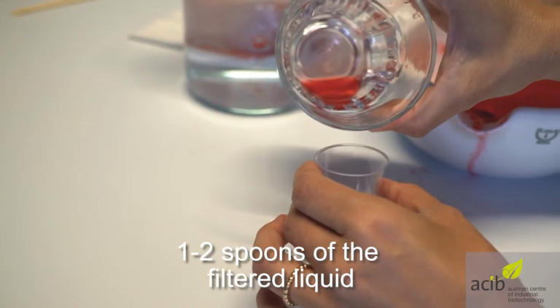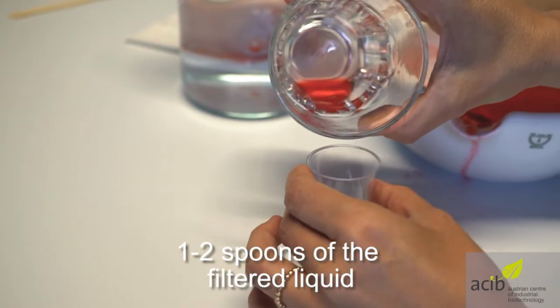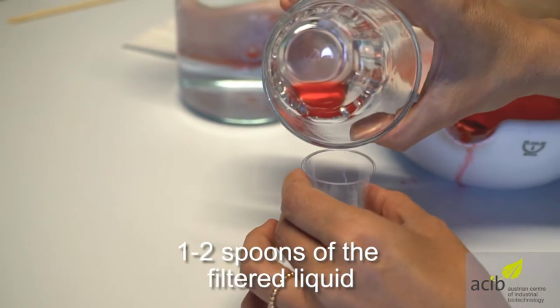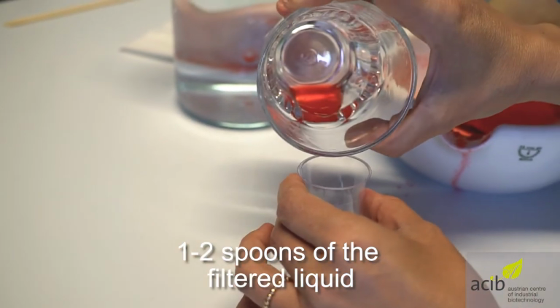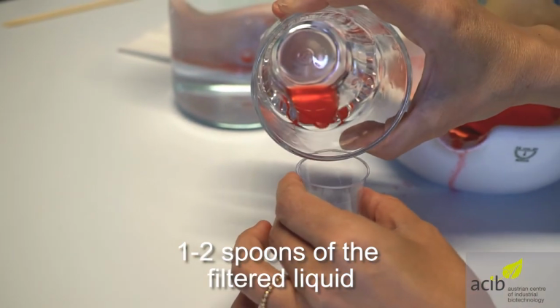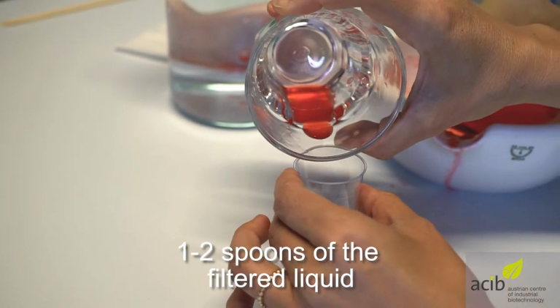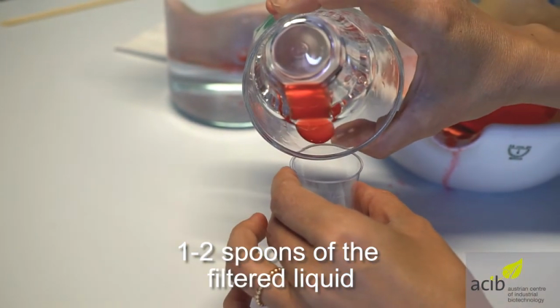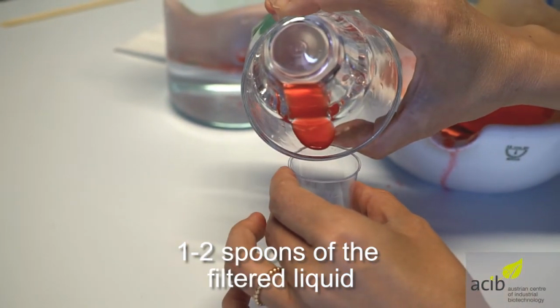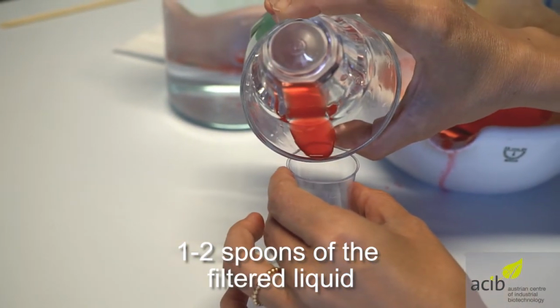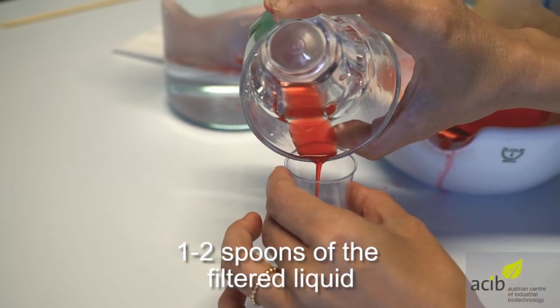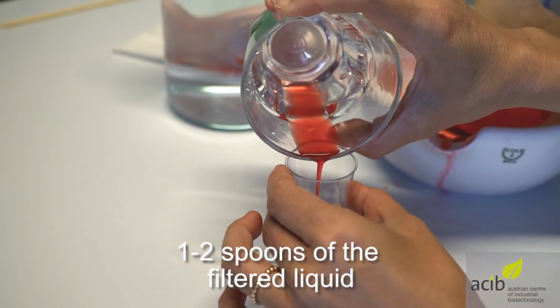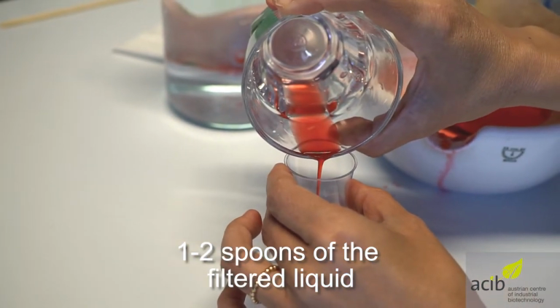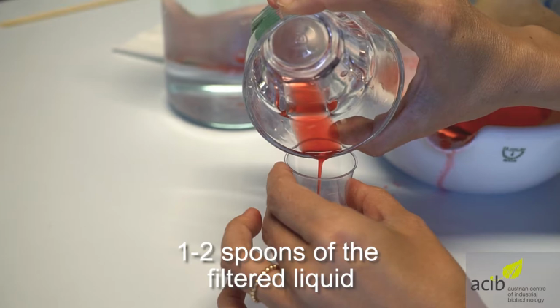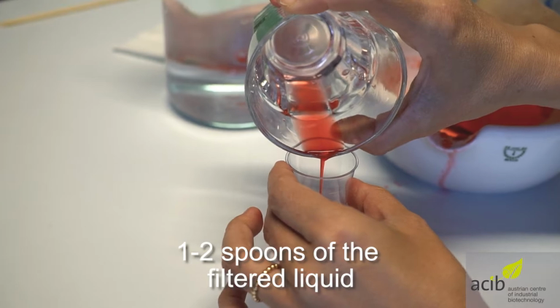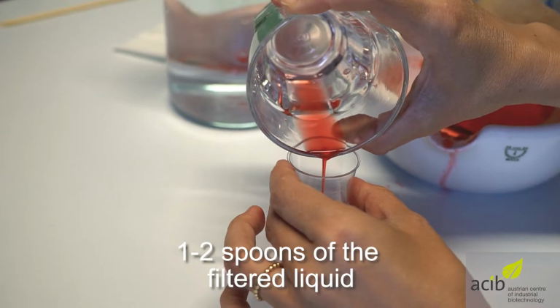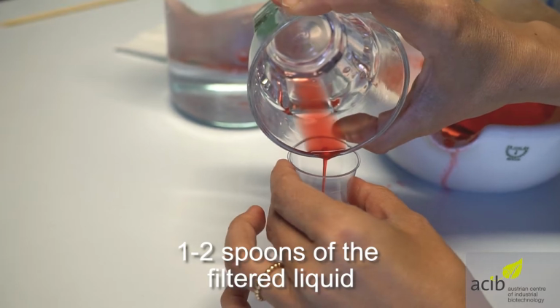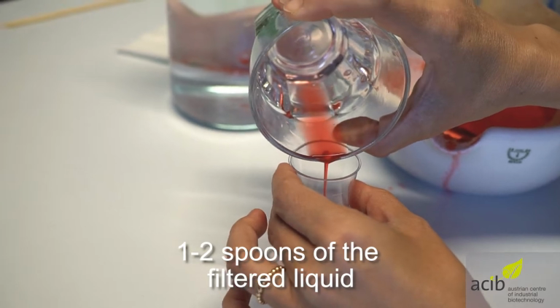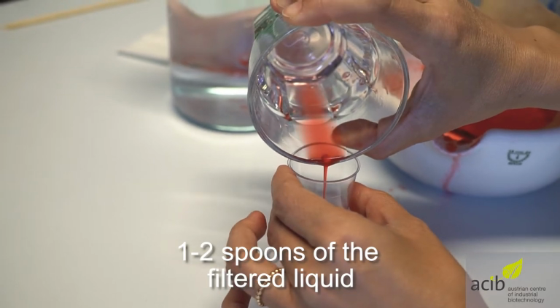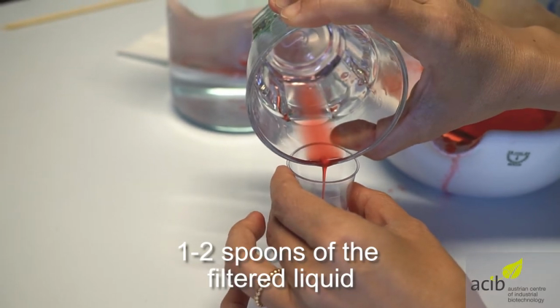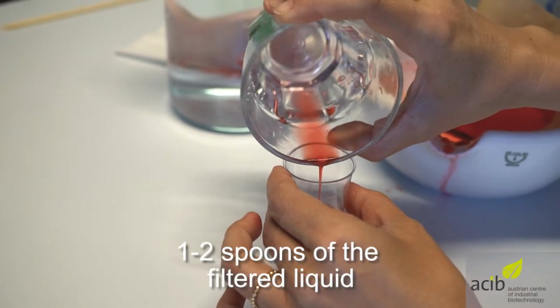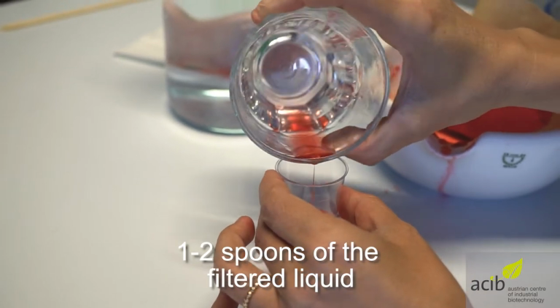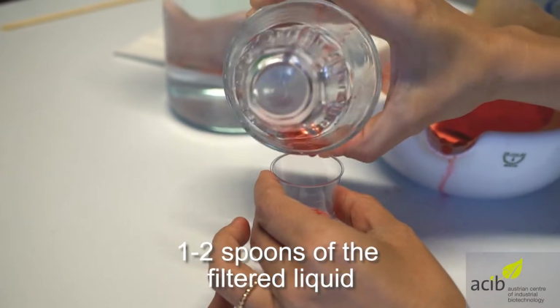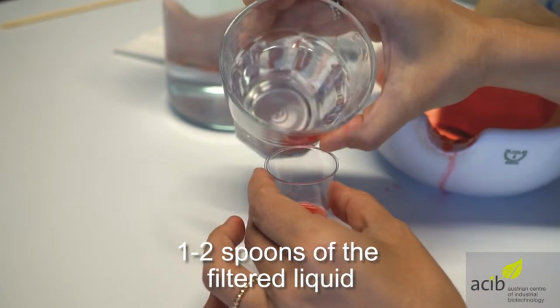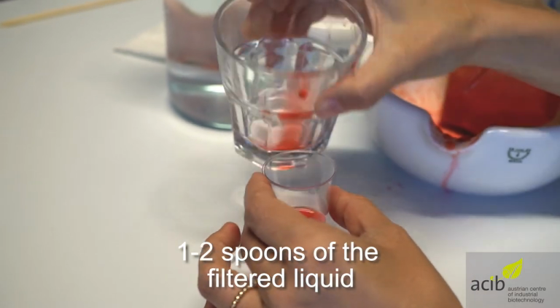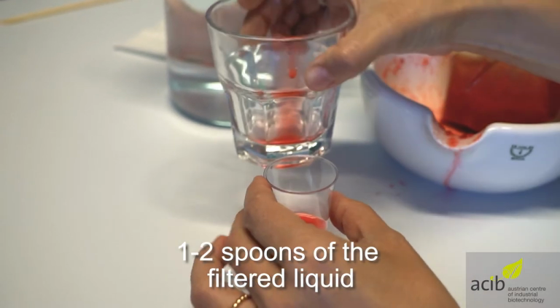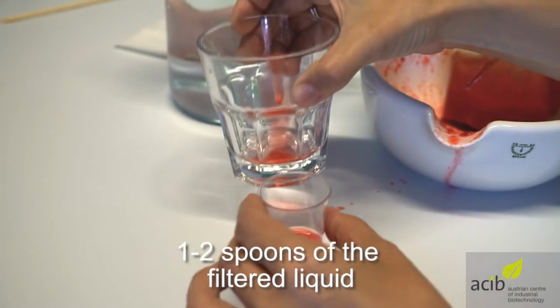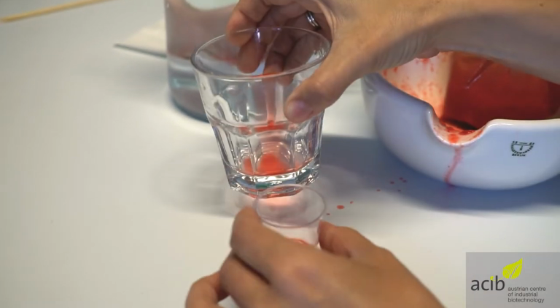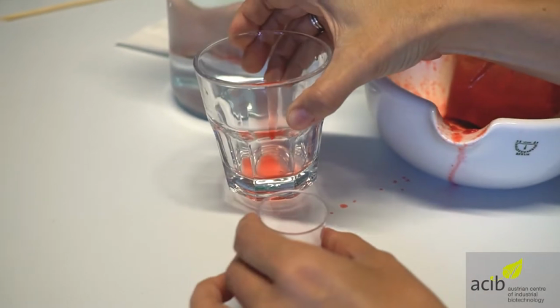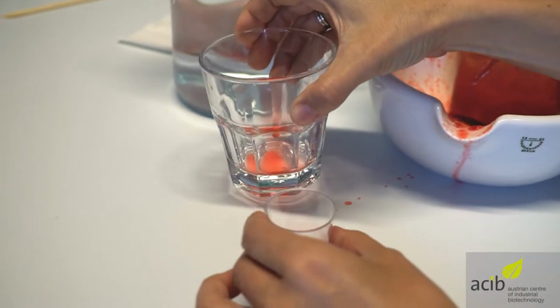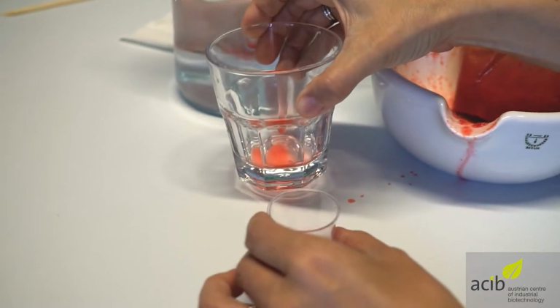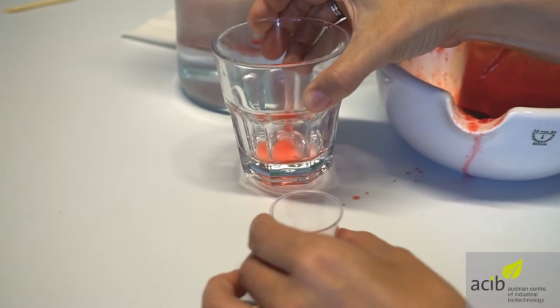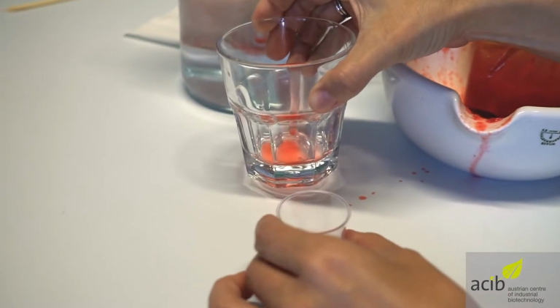Transfer one to two spoons of the liquid into another shot glass and add the same volume of water.